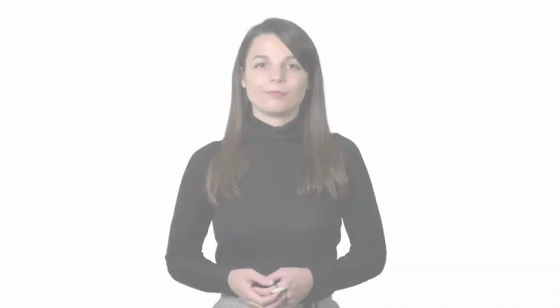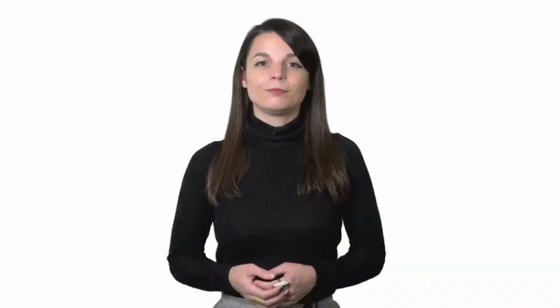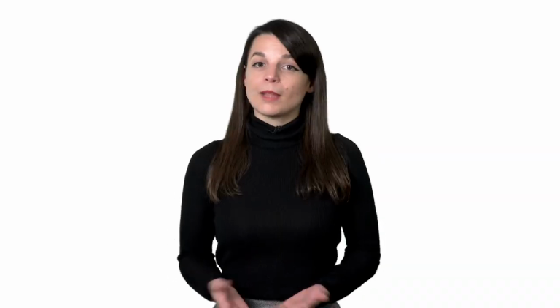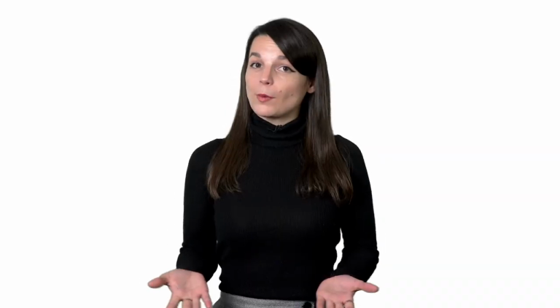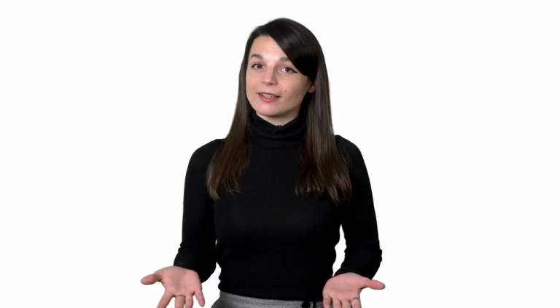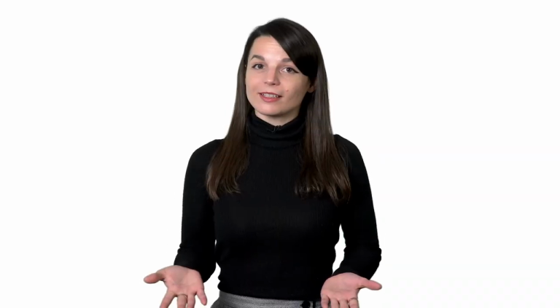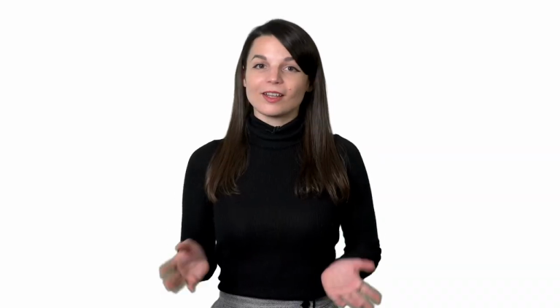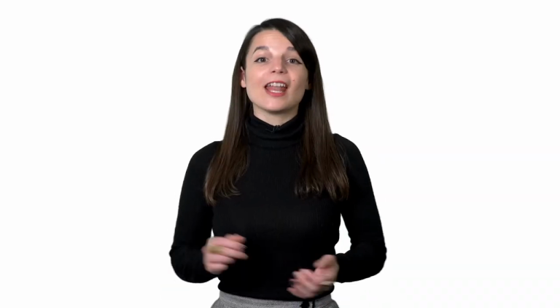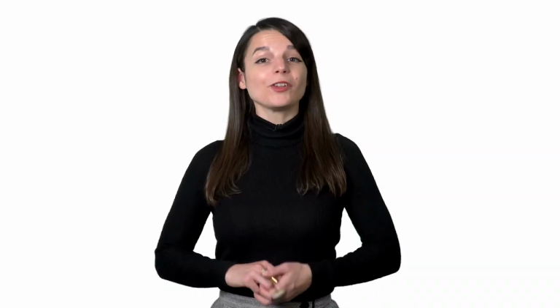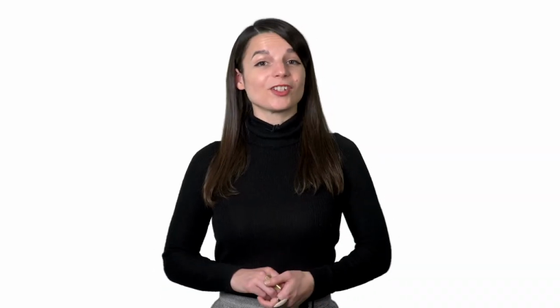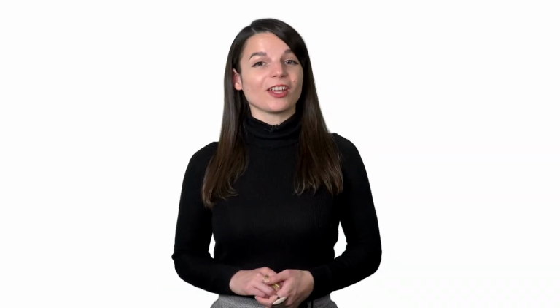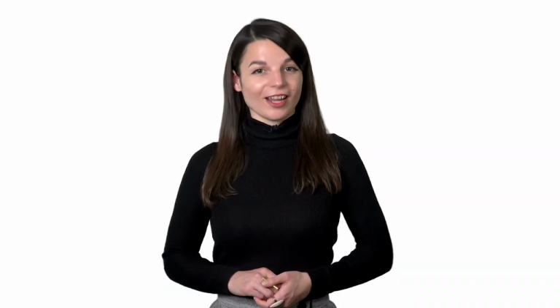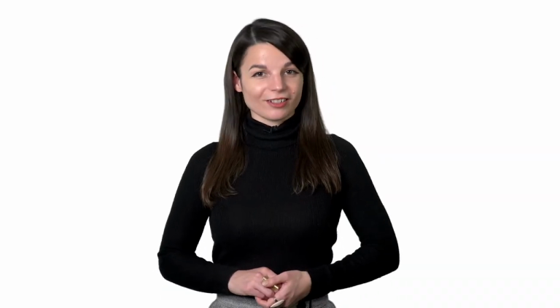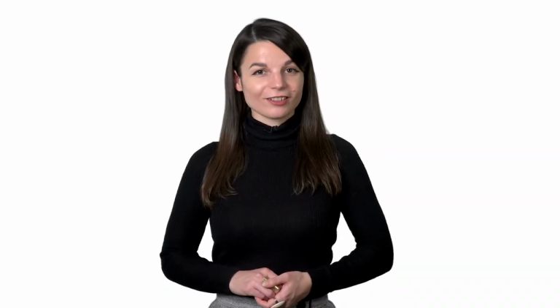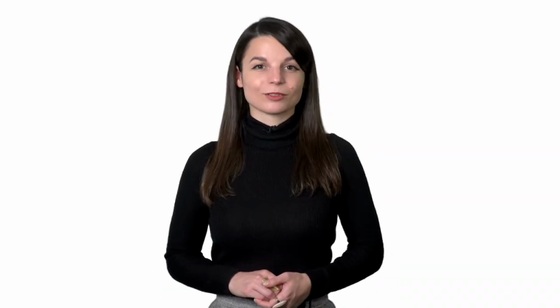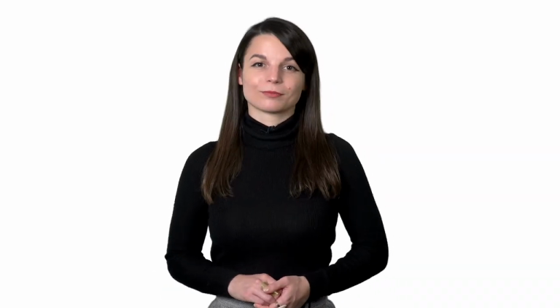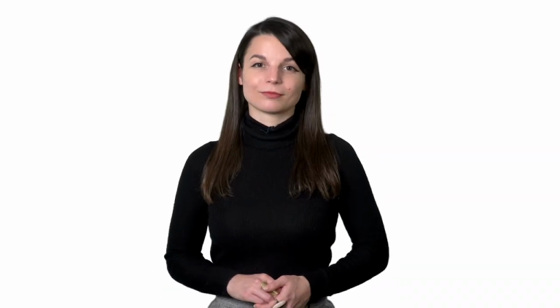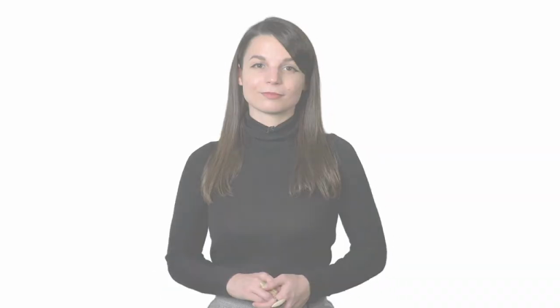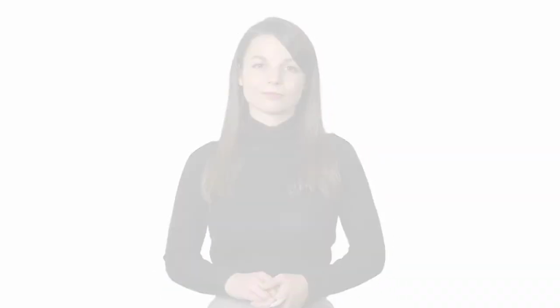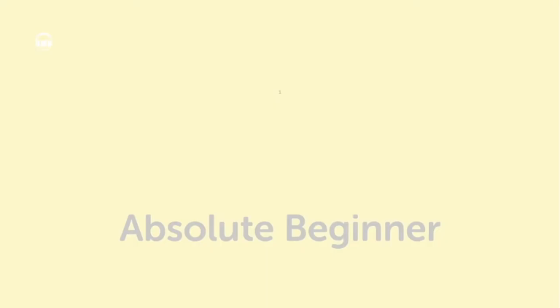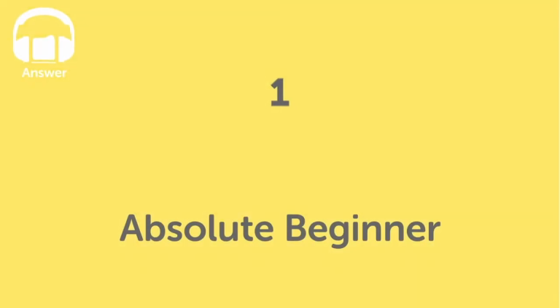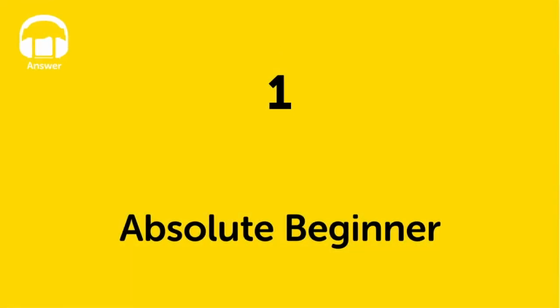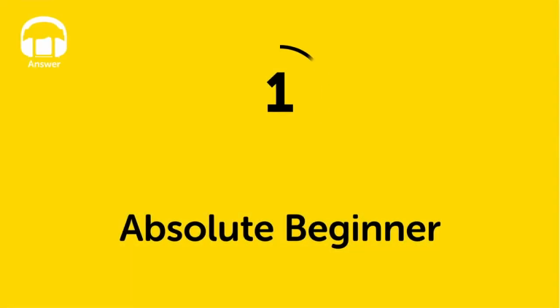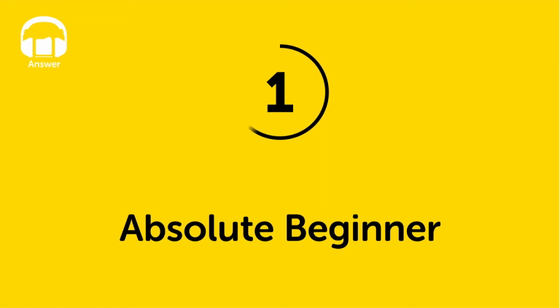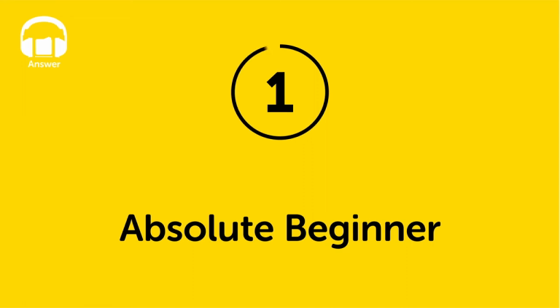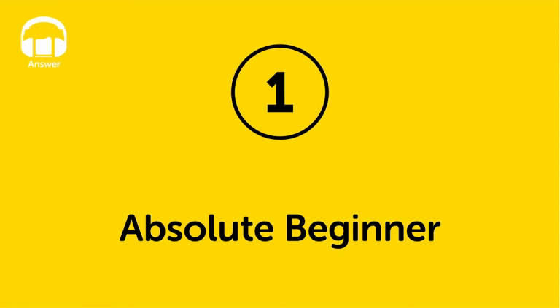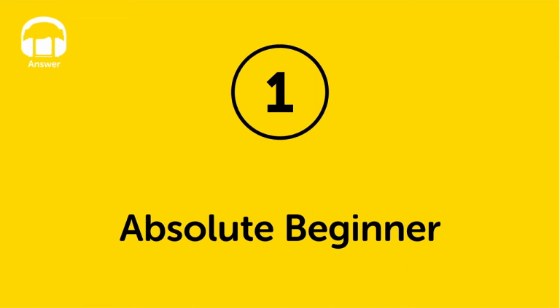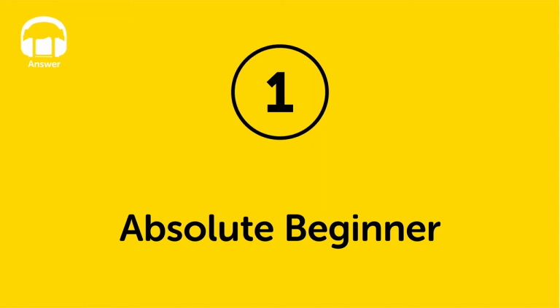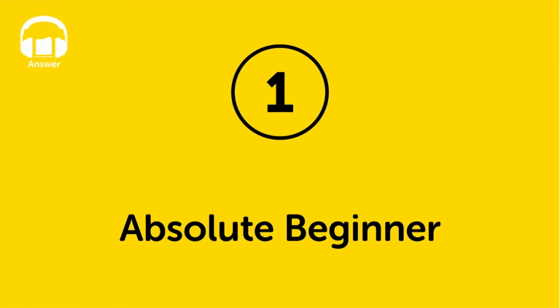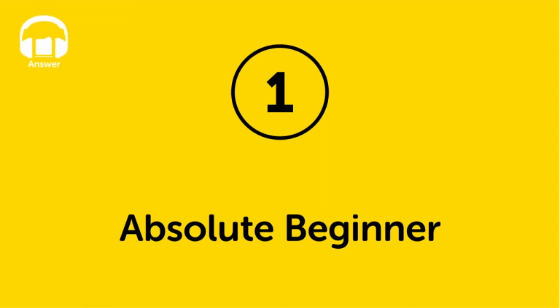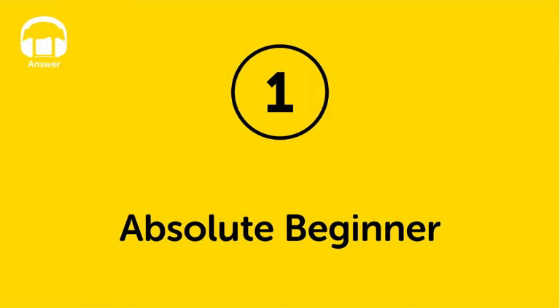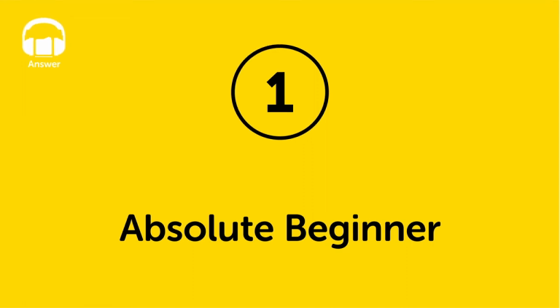How was it? Now you can check your answers. Level 1: Absolute Beginner. Answer.